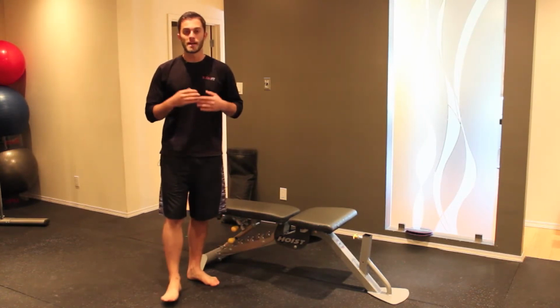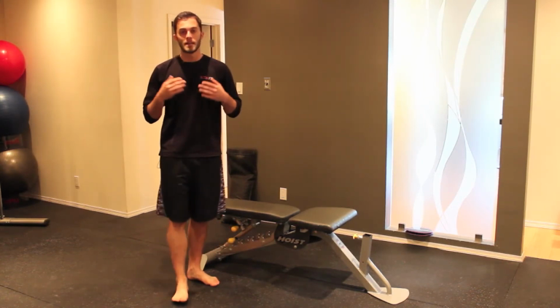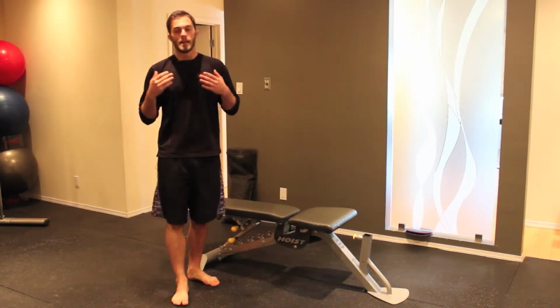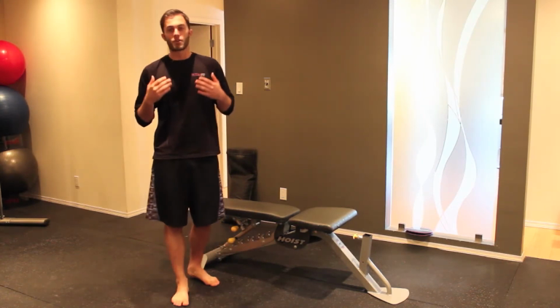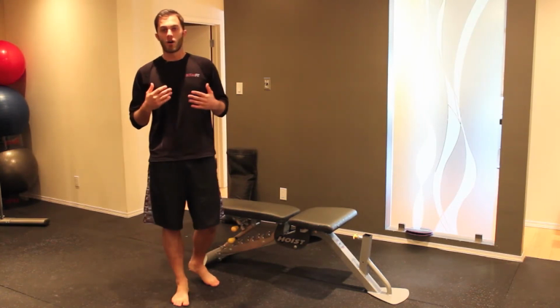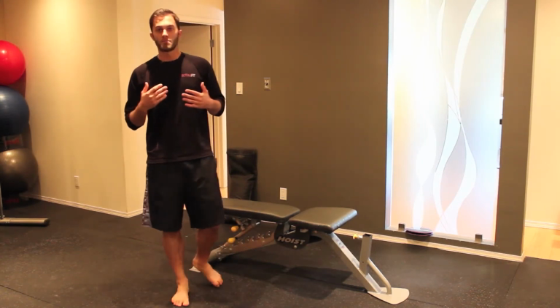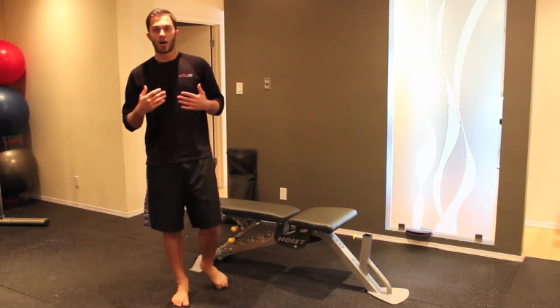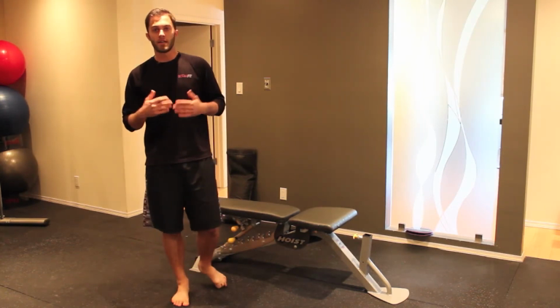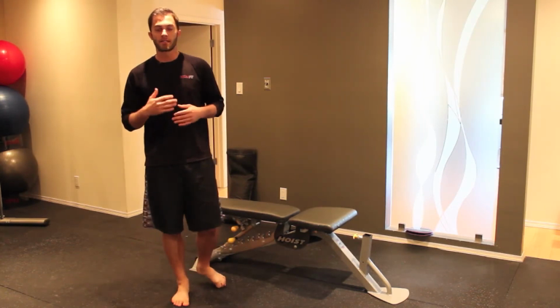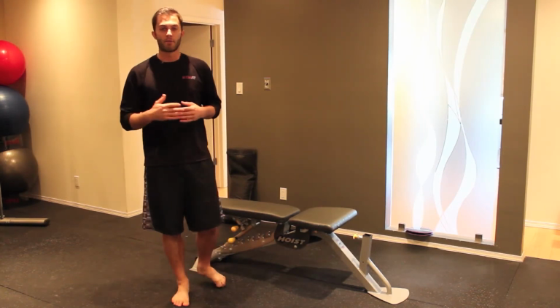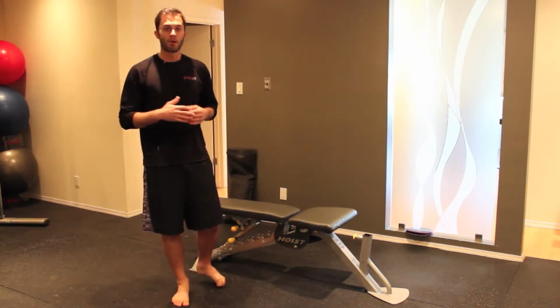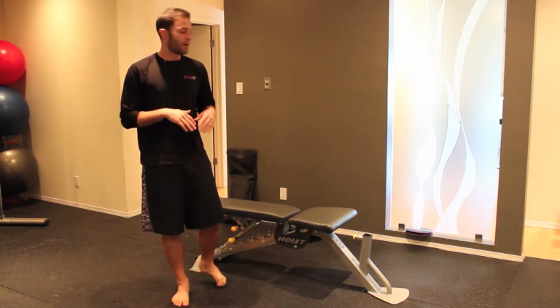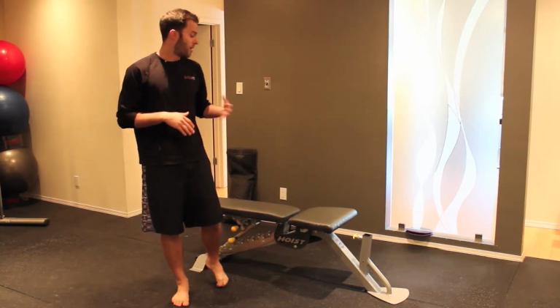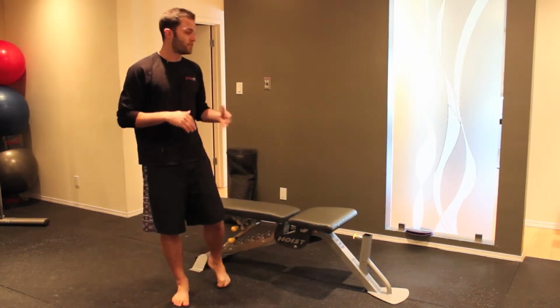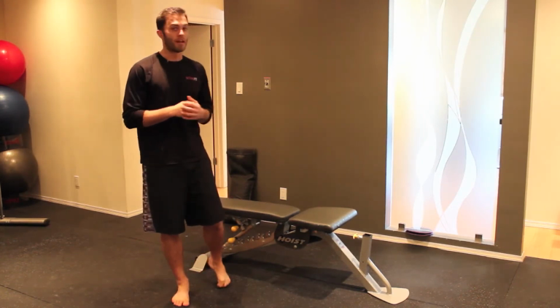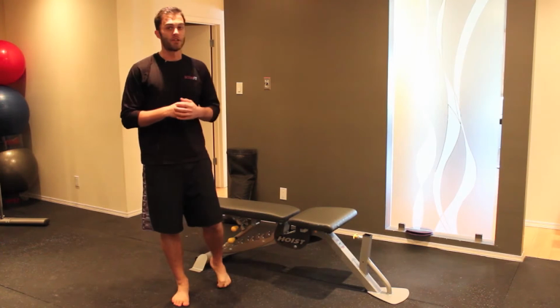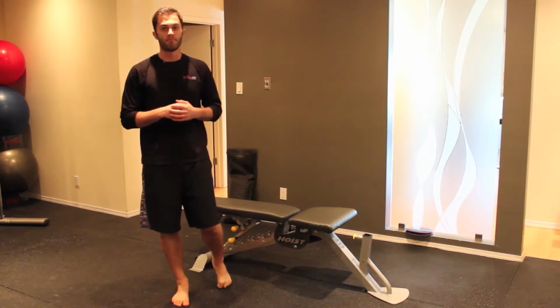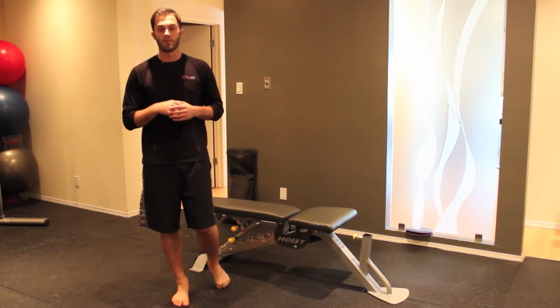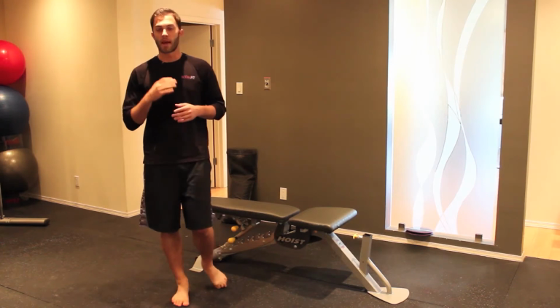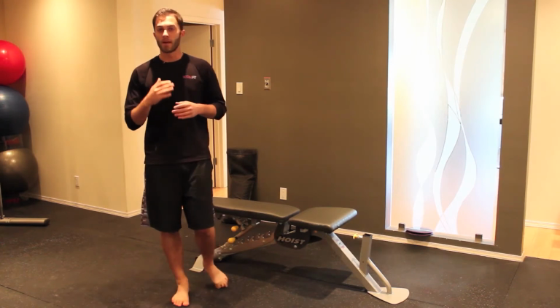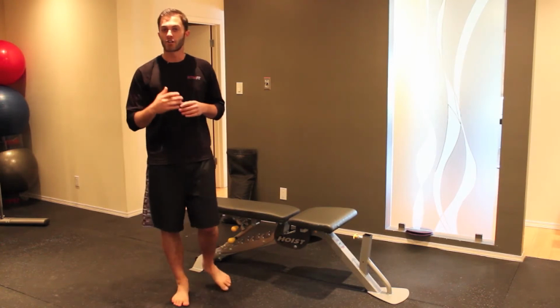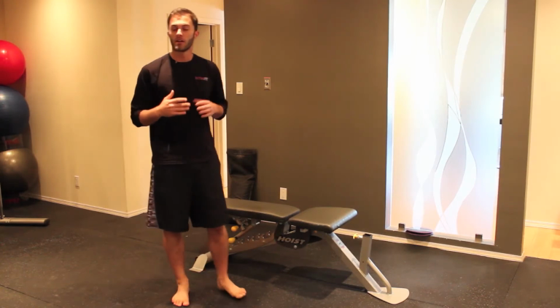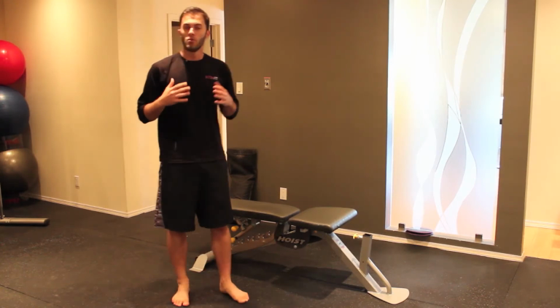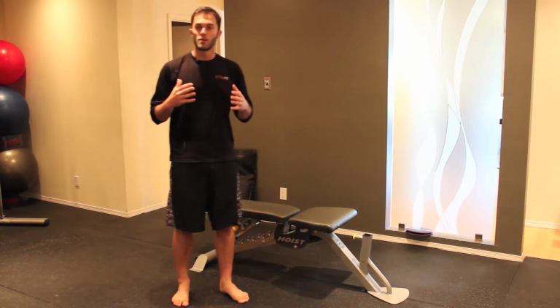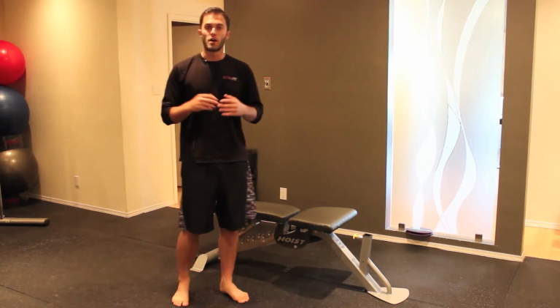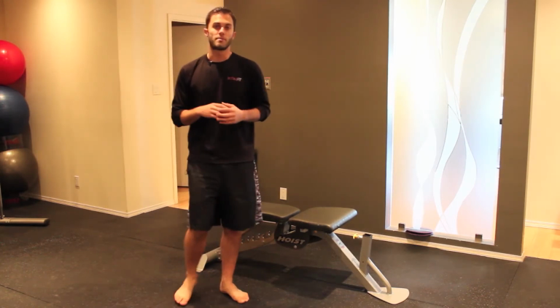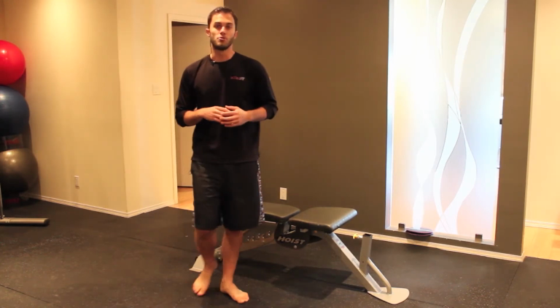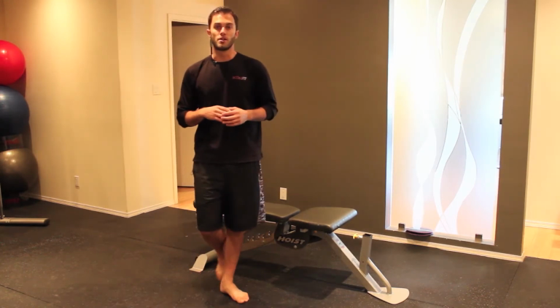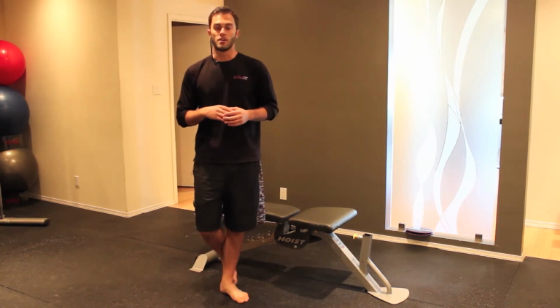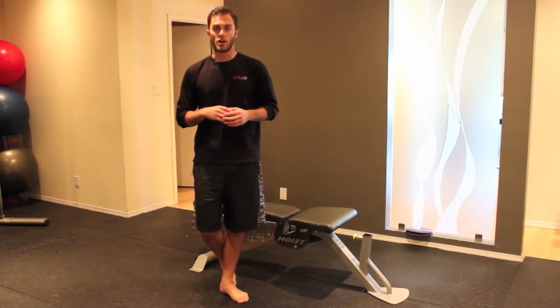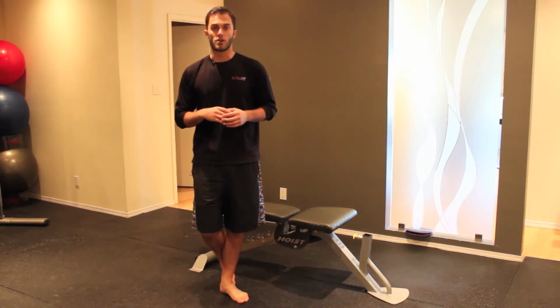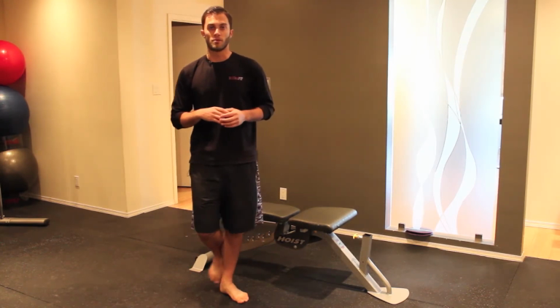That's a cross body step-up onto a bench. My name is Cameron Makarachuk with BodyShapeAndBlueprint.com.